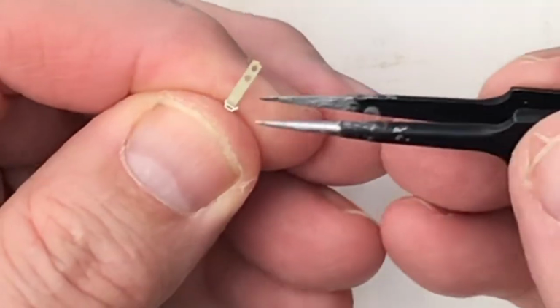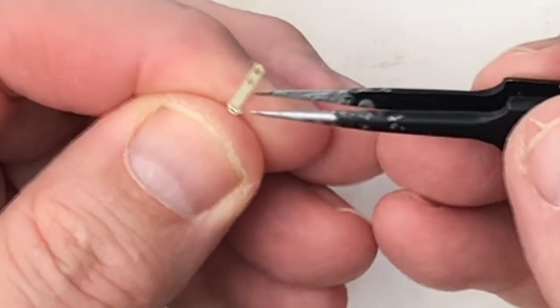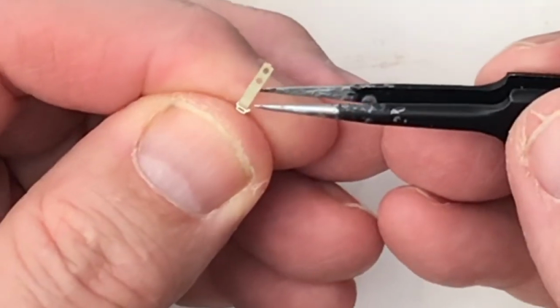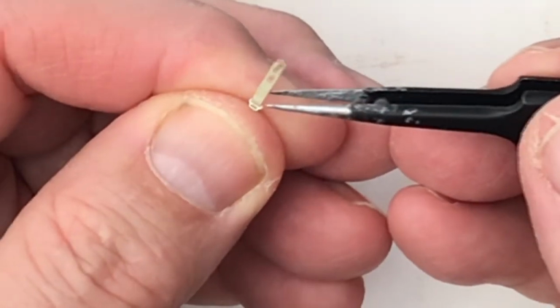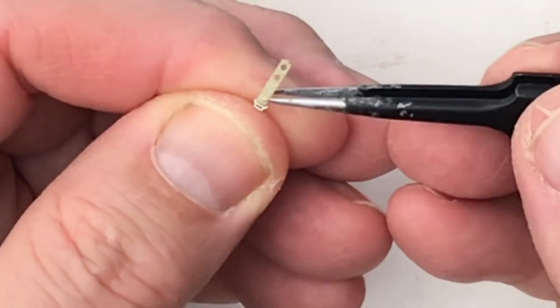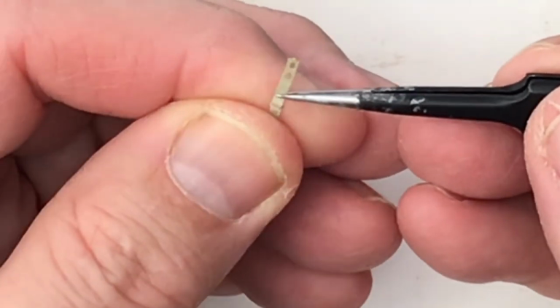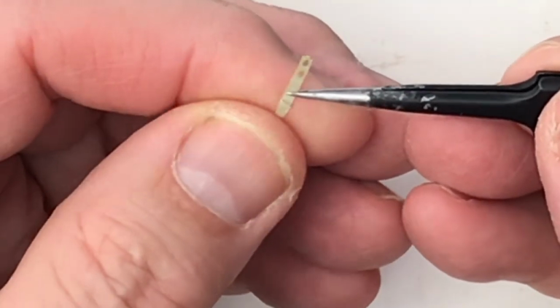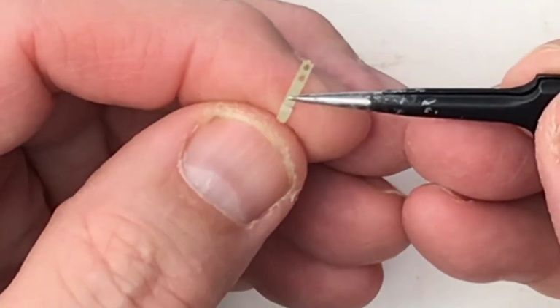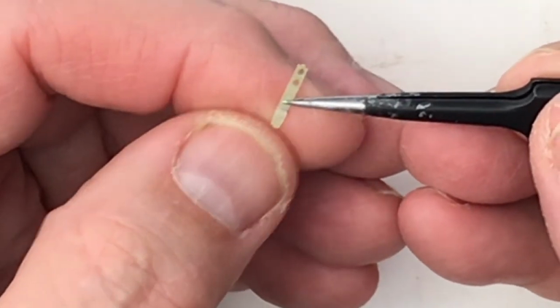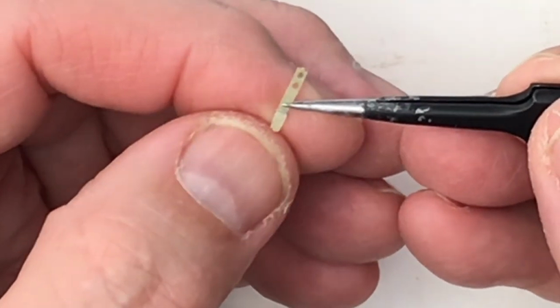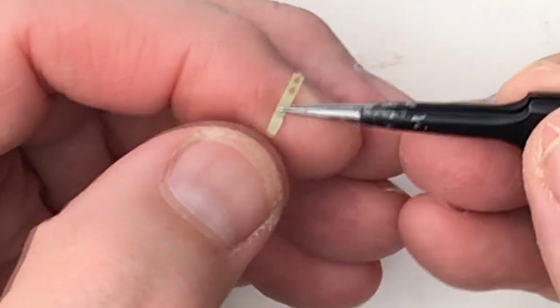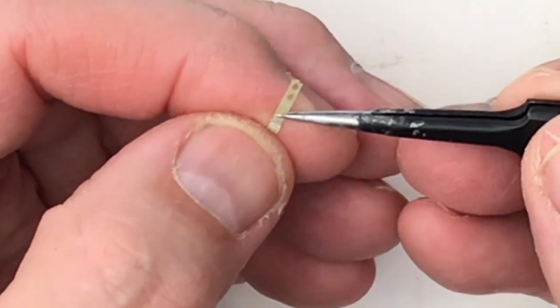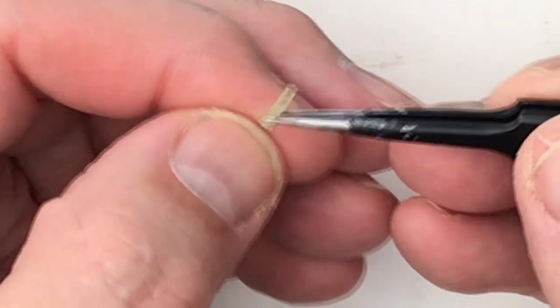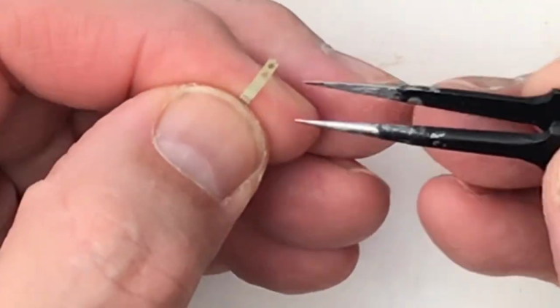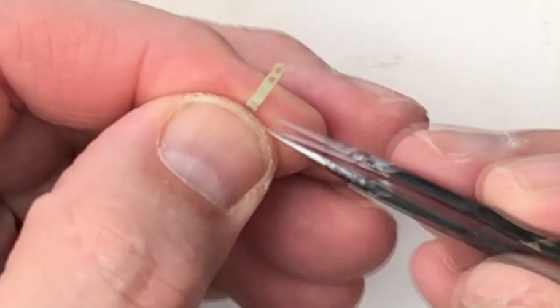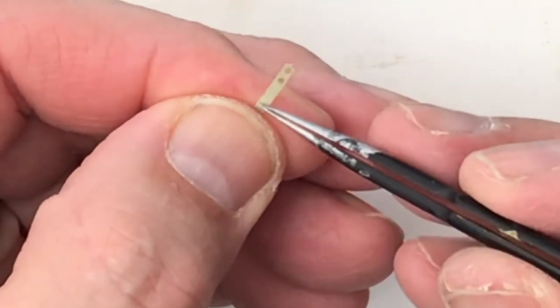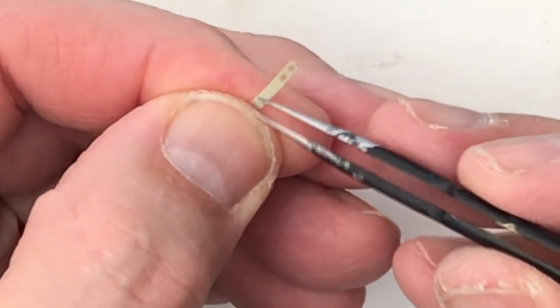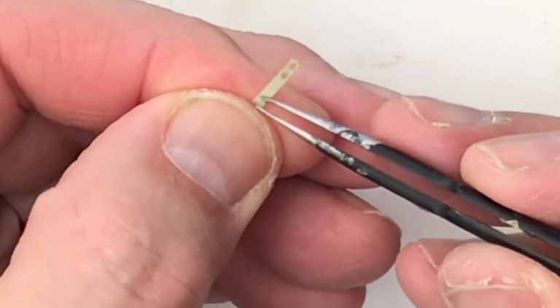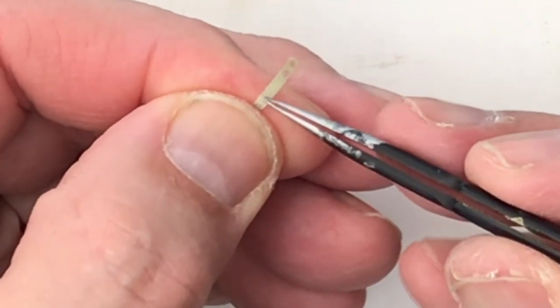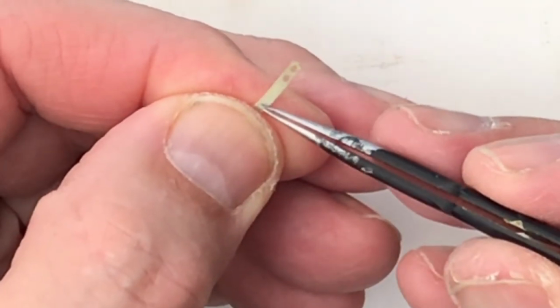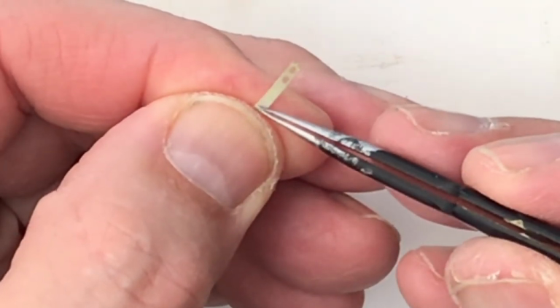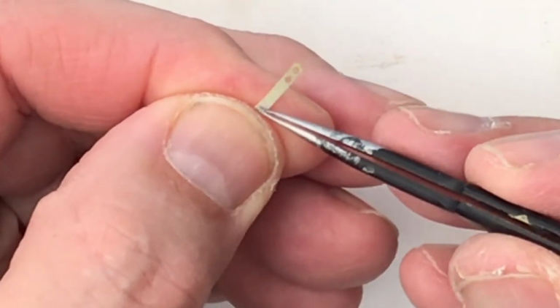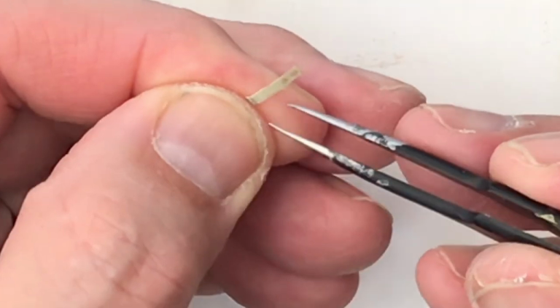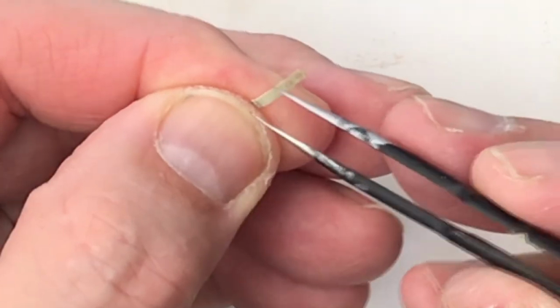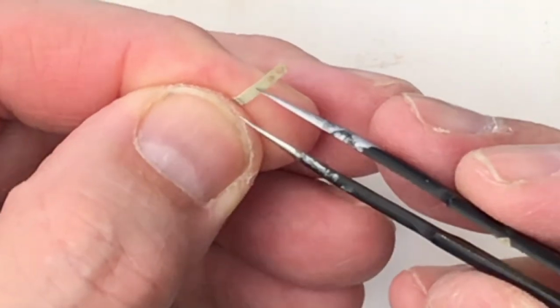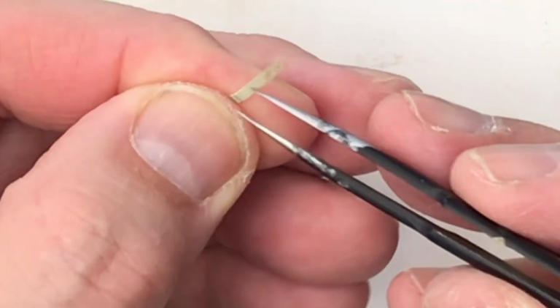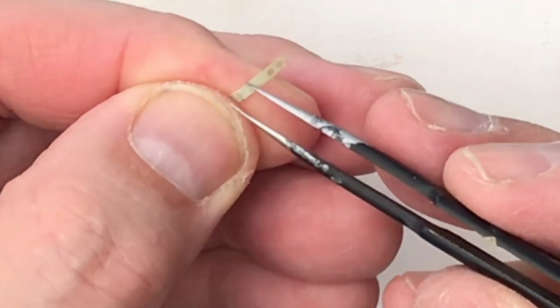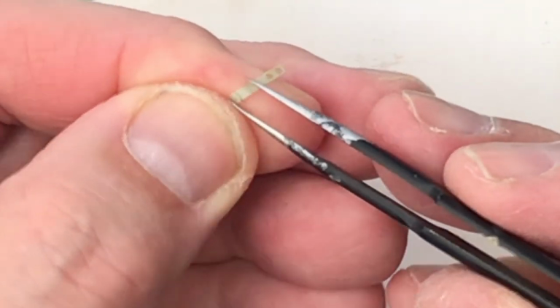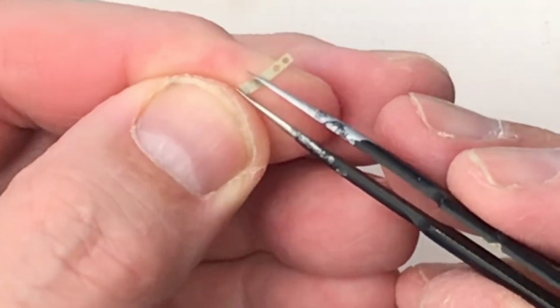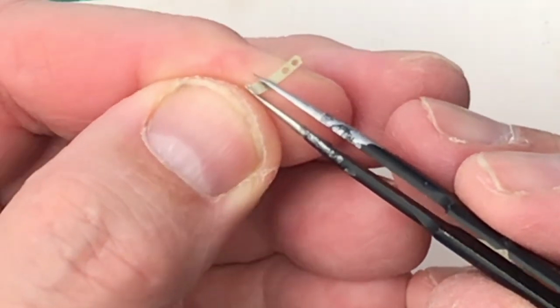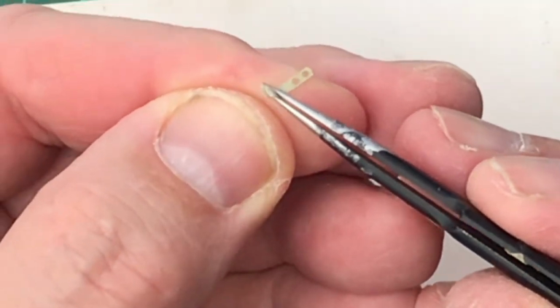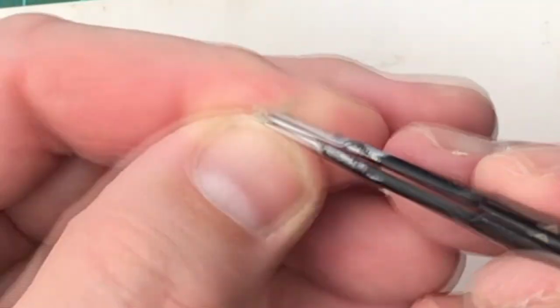Once you've threaded the parts, you need to just fold them over and secure with a dog.